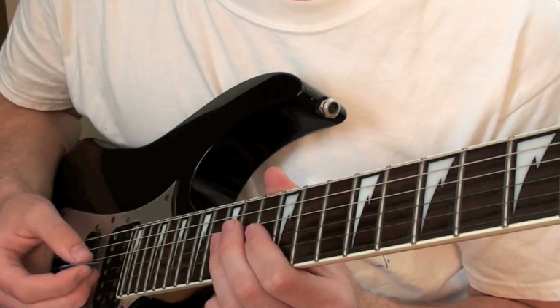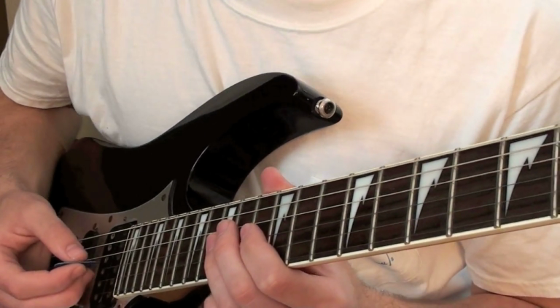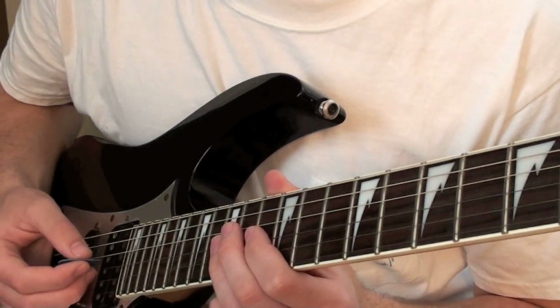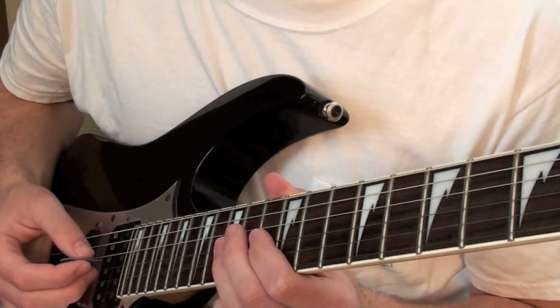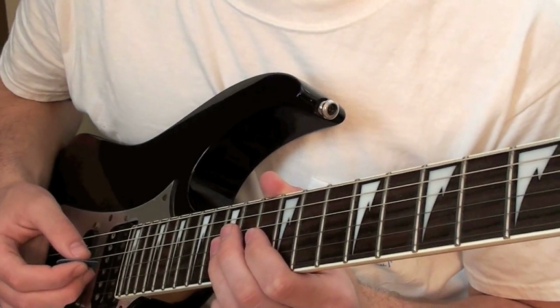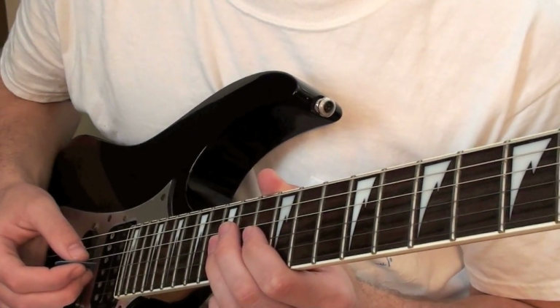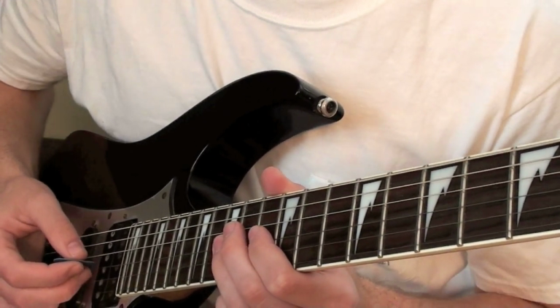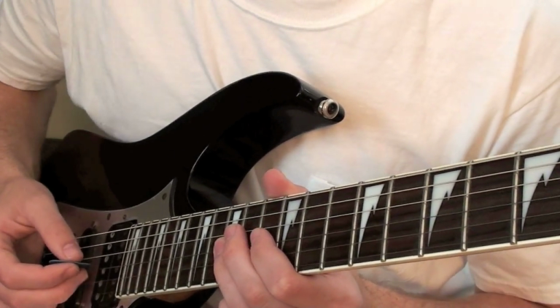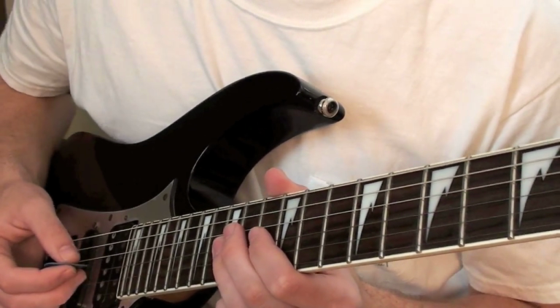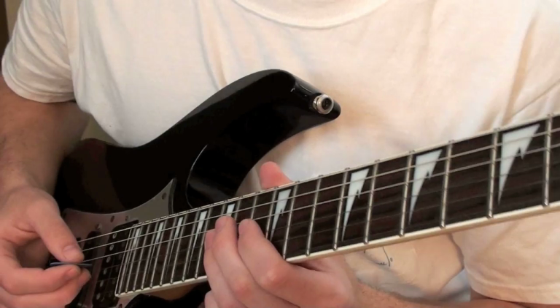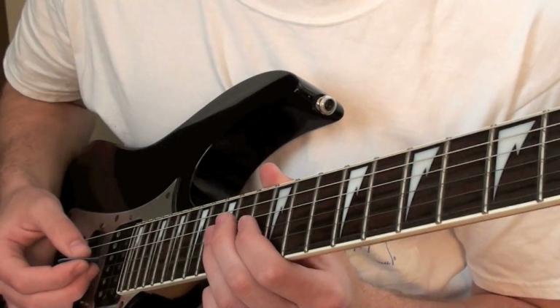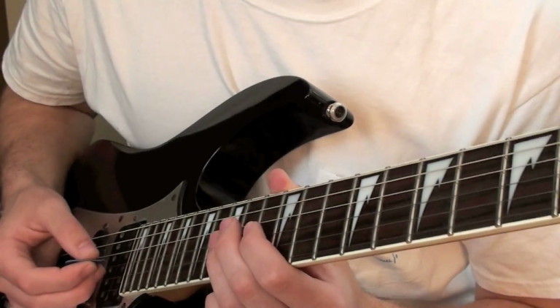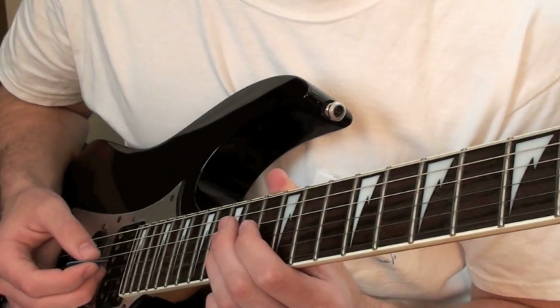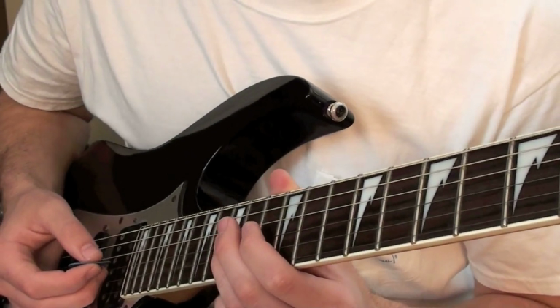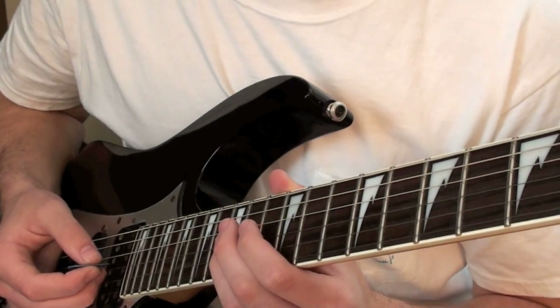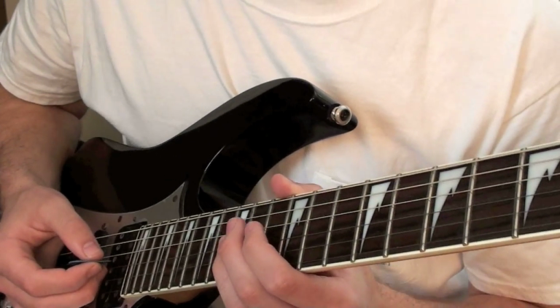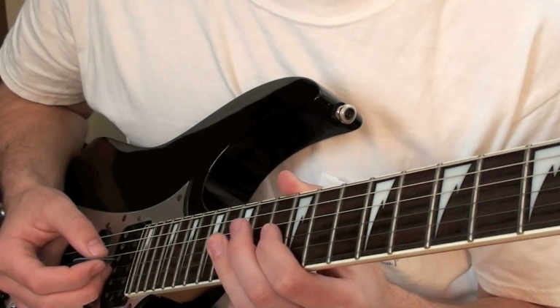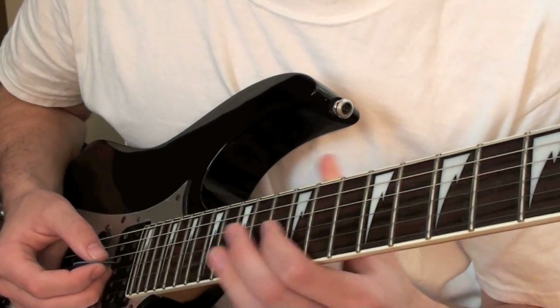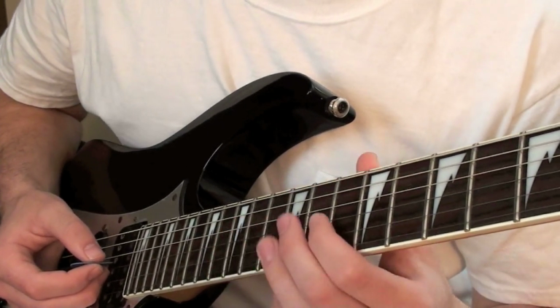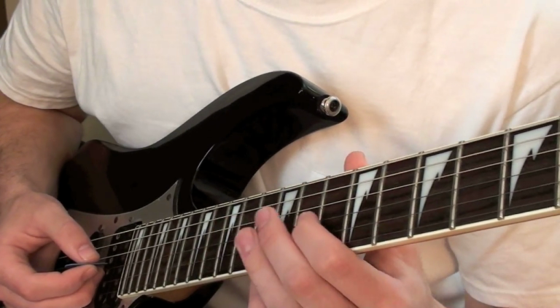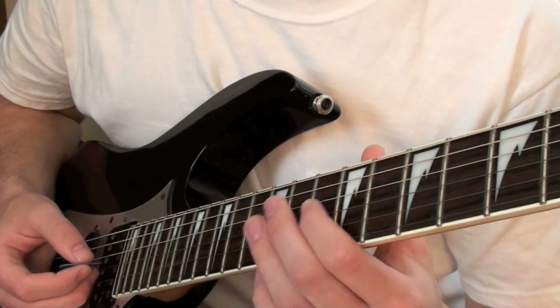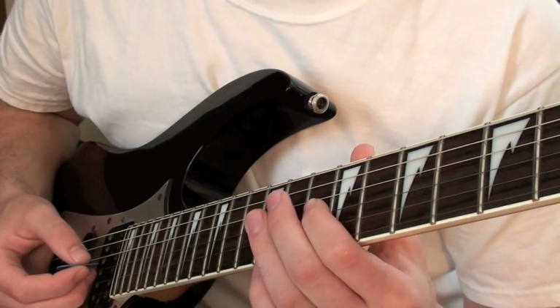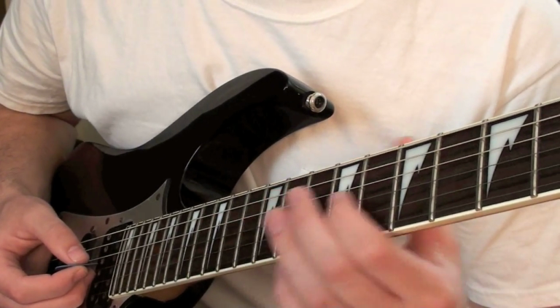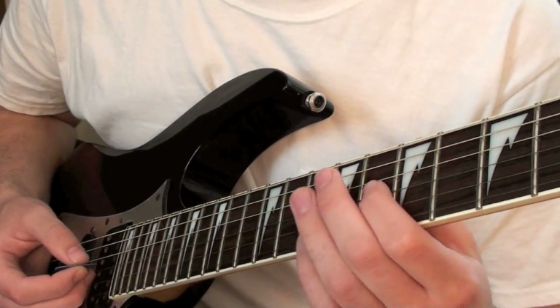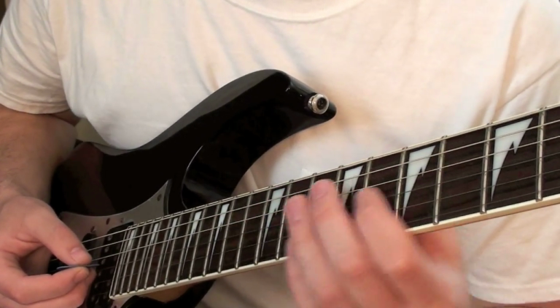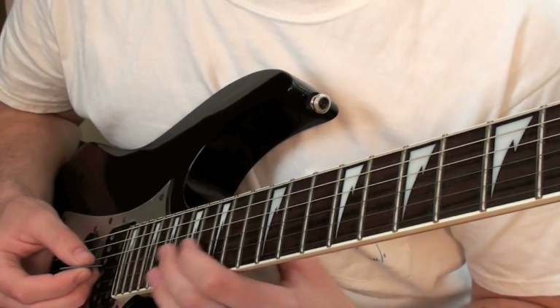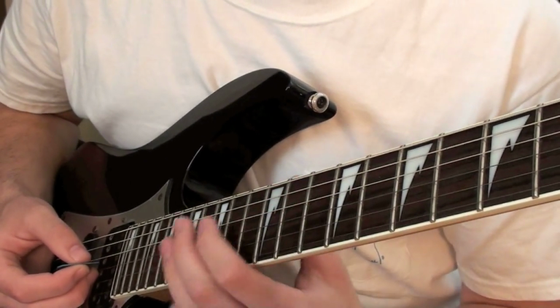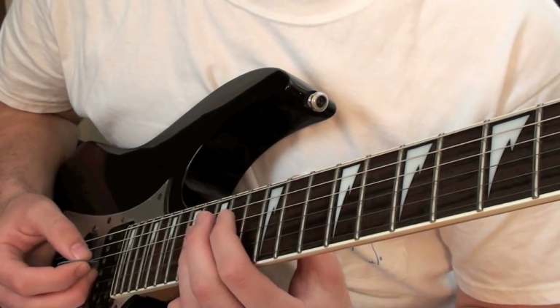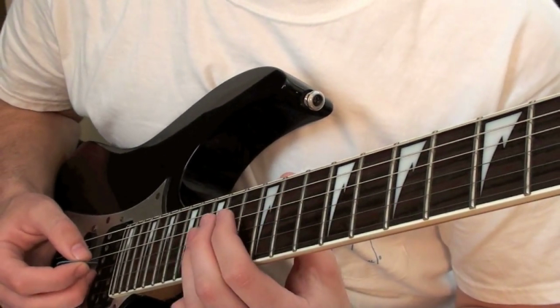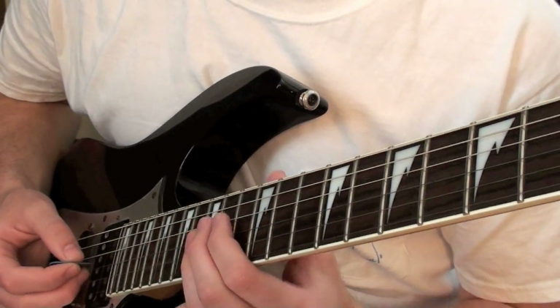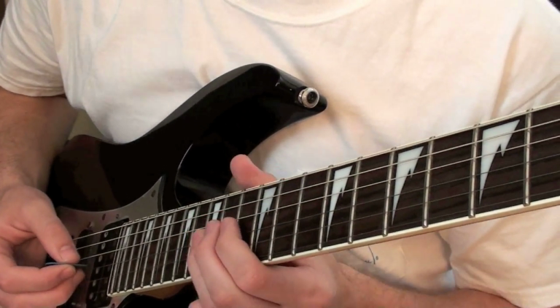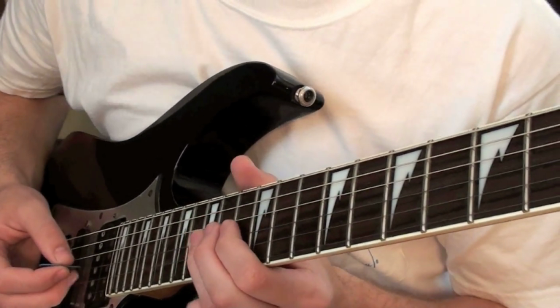On the G string you're going to play 15, 13, 11, 10, 8. So that's the first part.